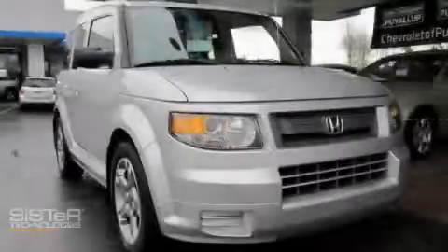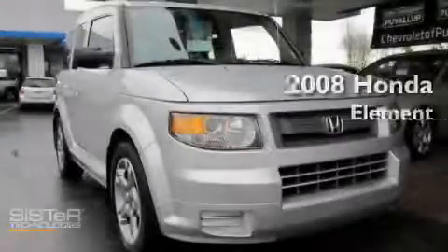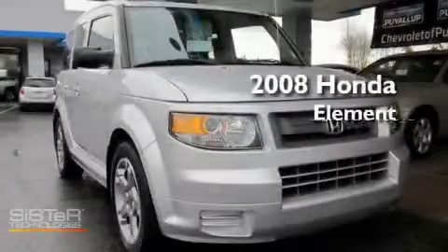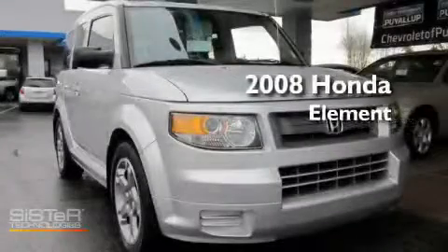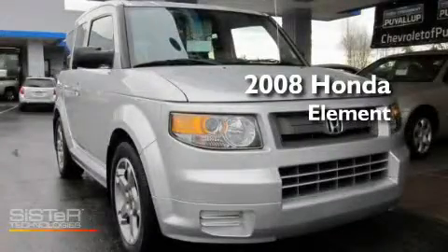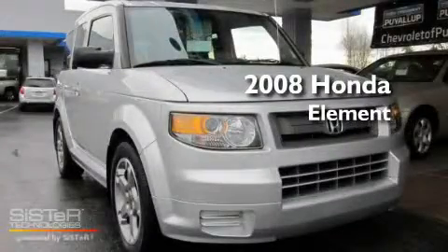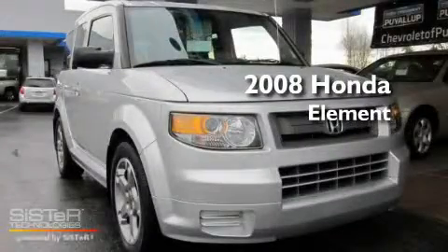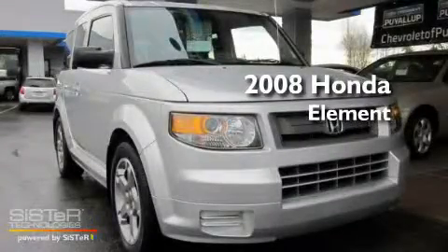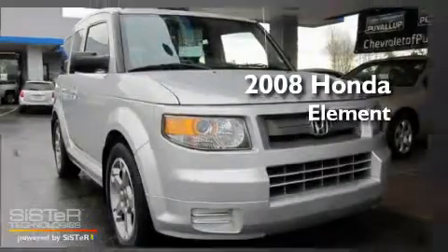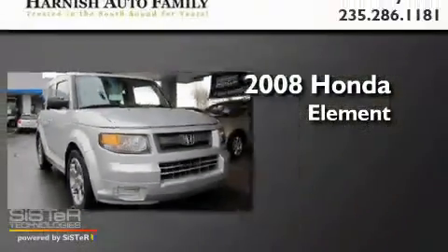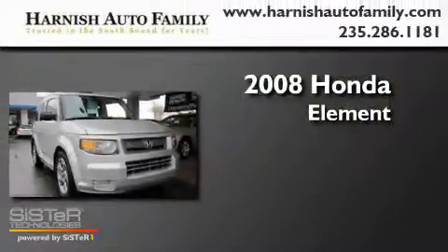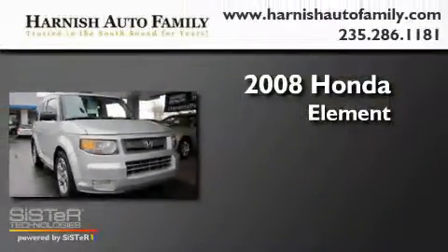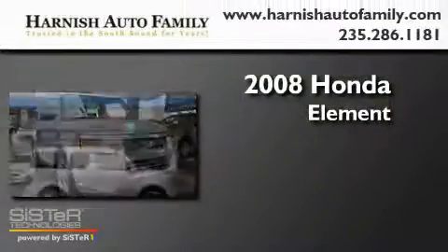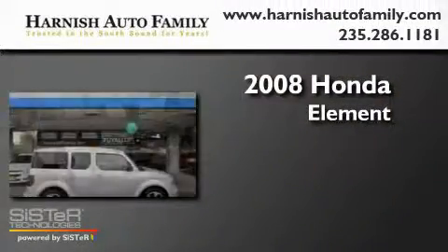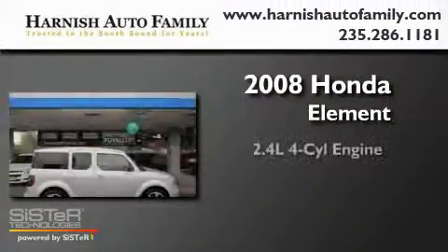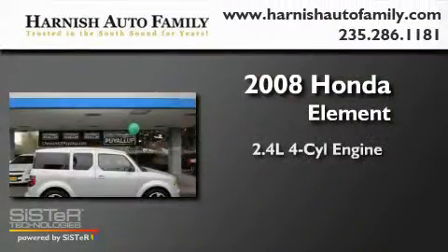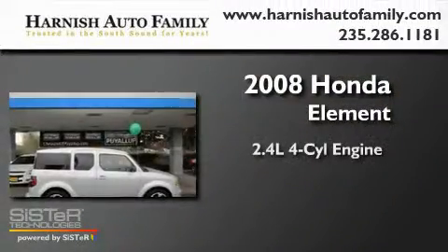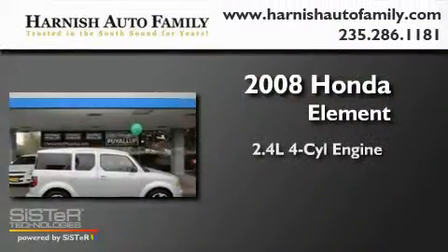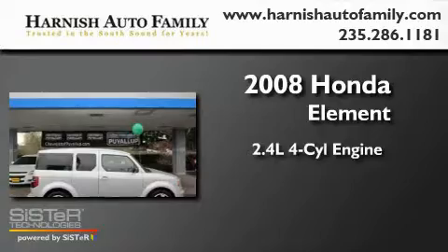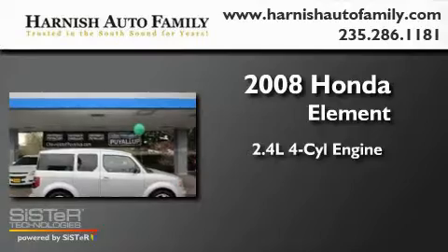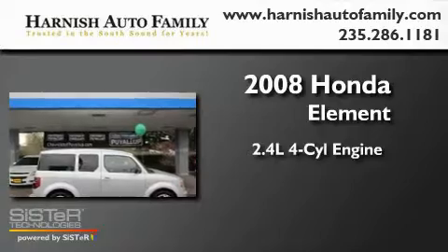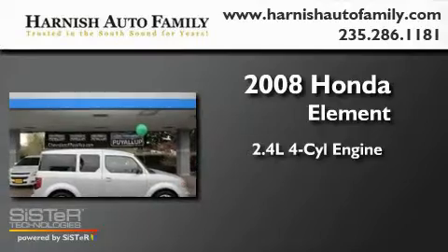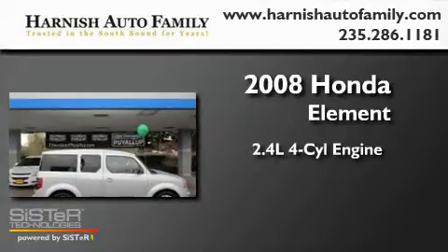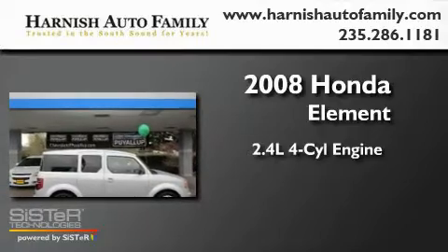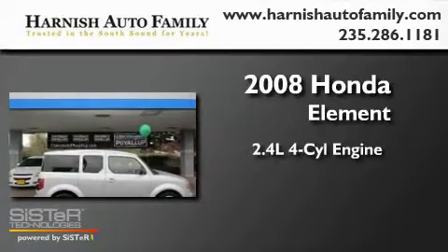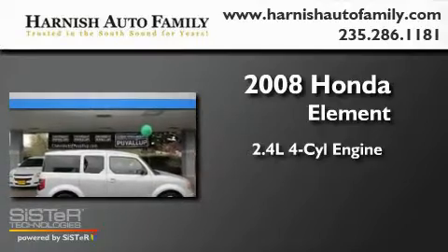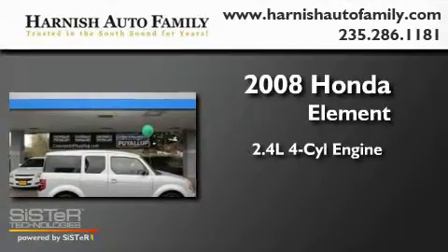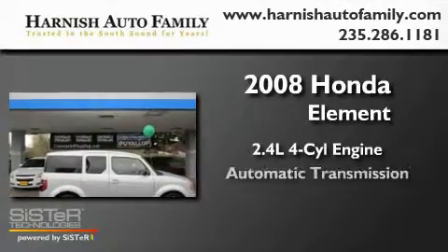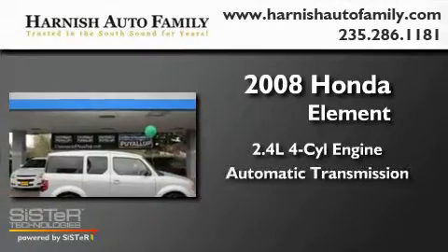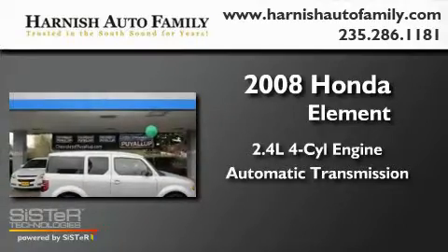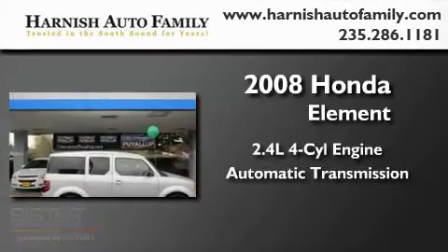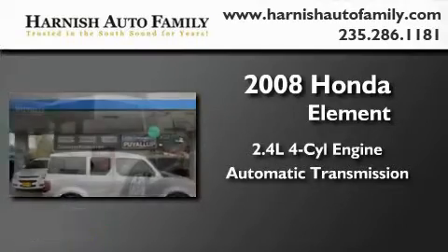This is a 2008 Honda Element. It features a 2.4-liter four-cylinder engine and an automatic transmission.